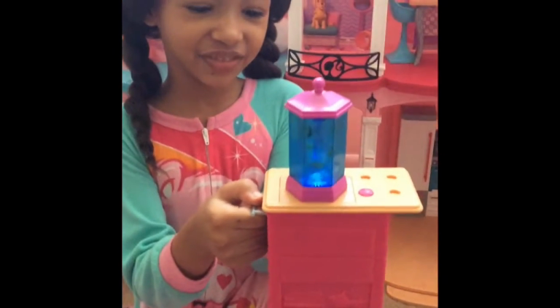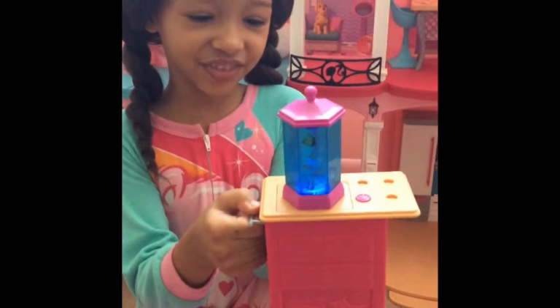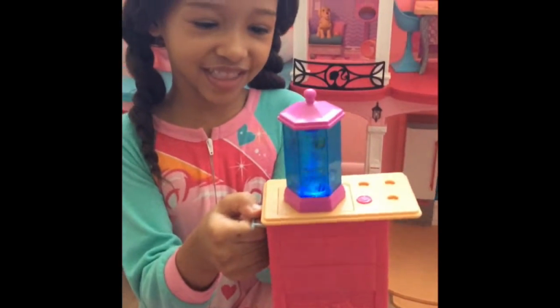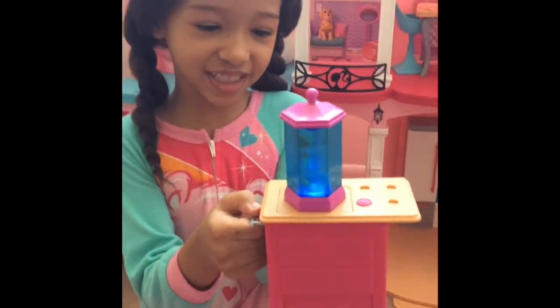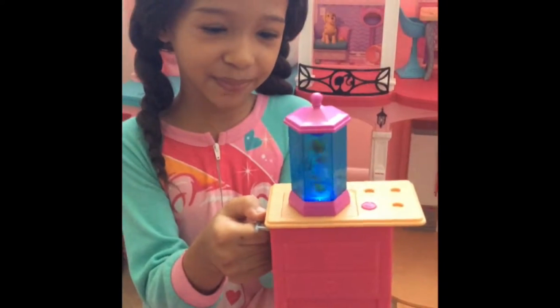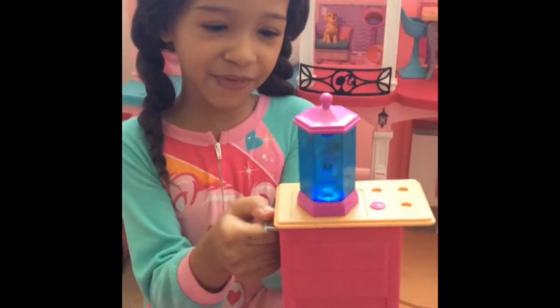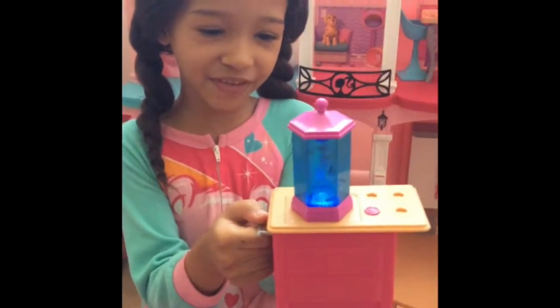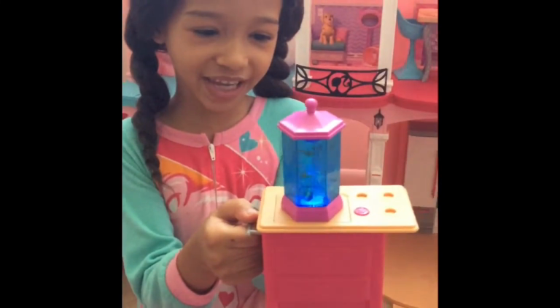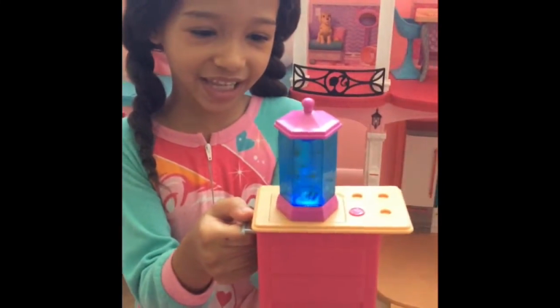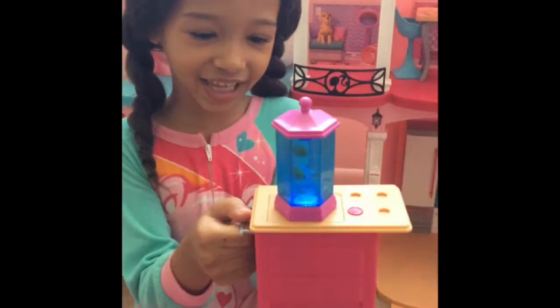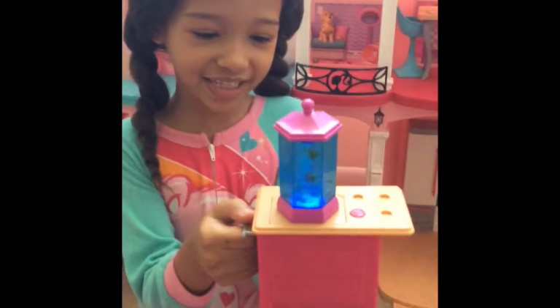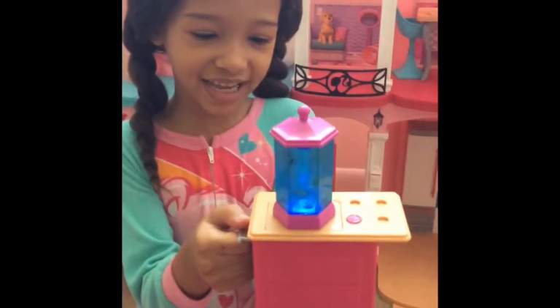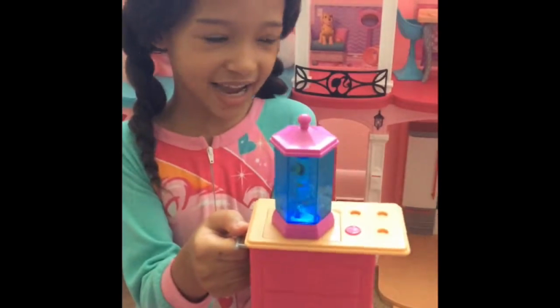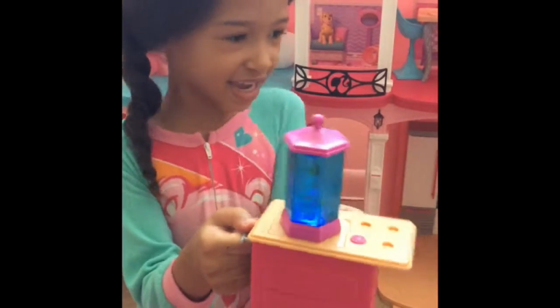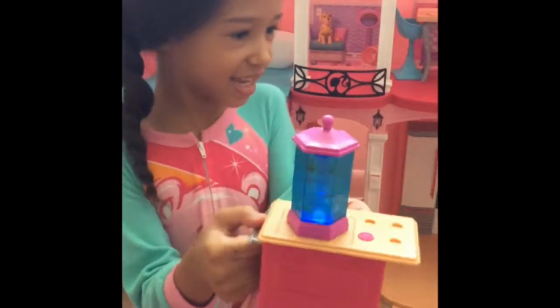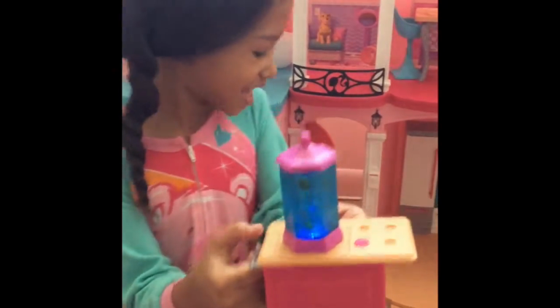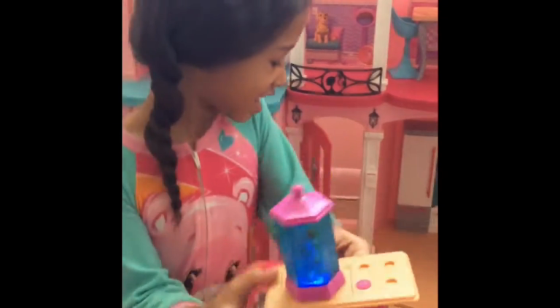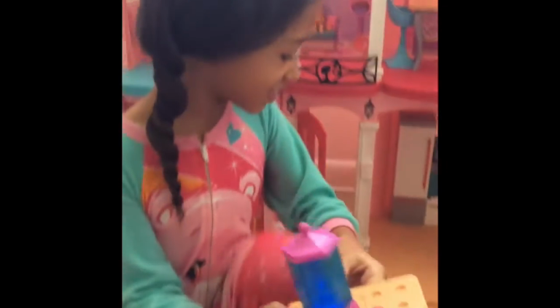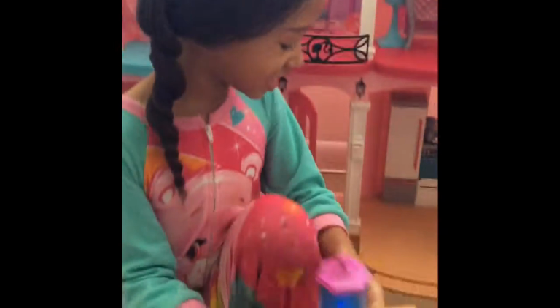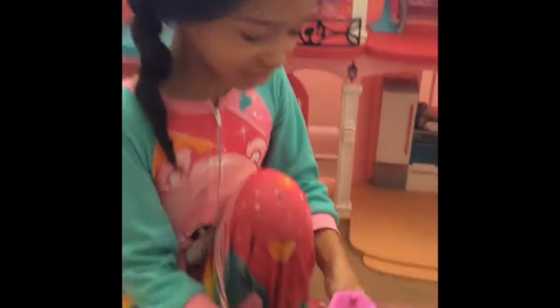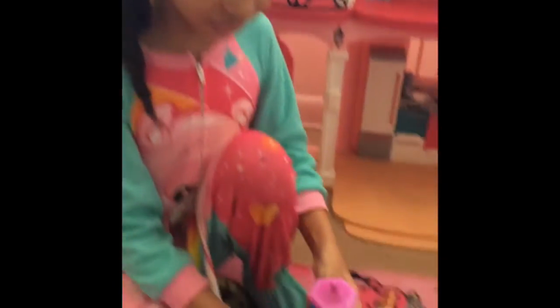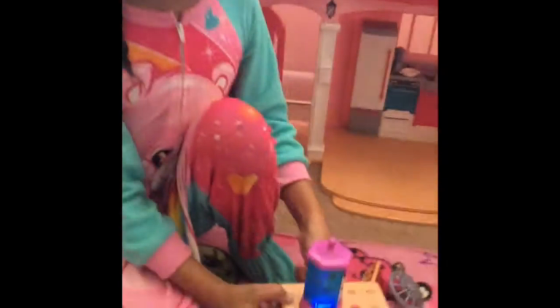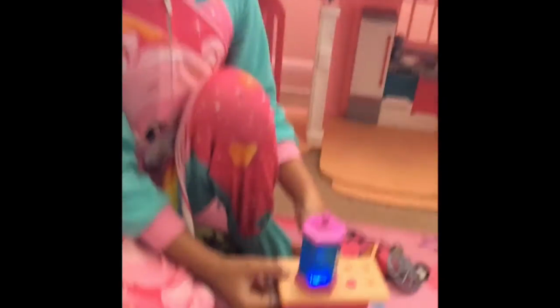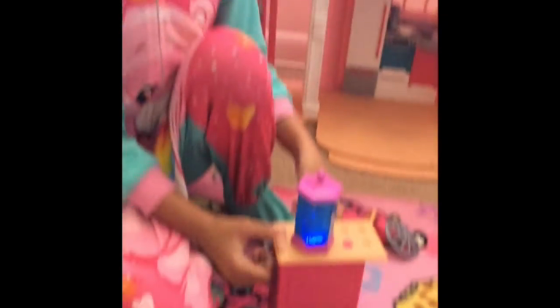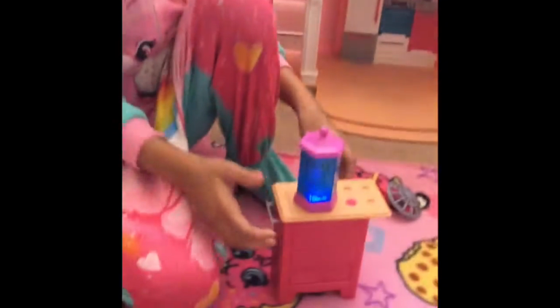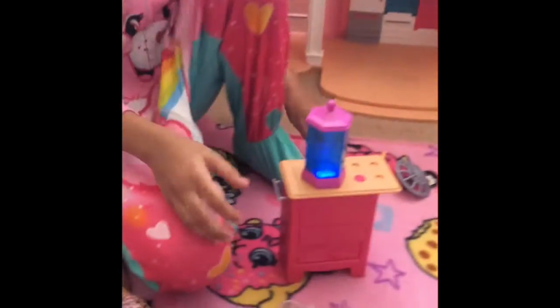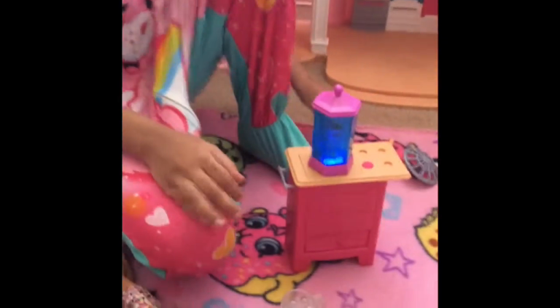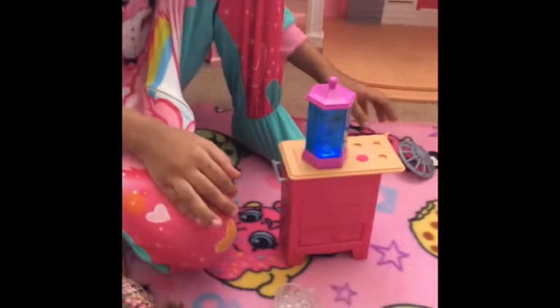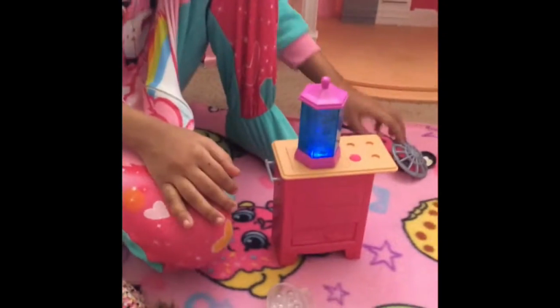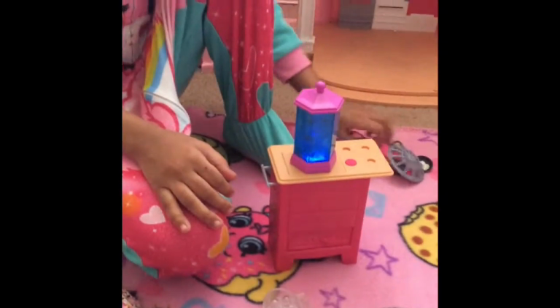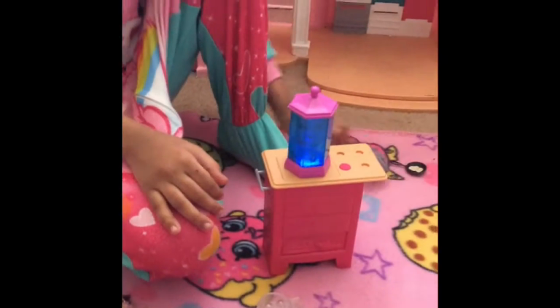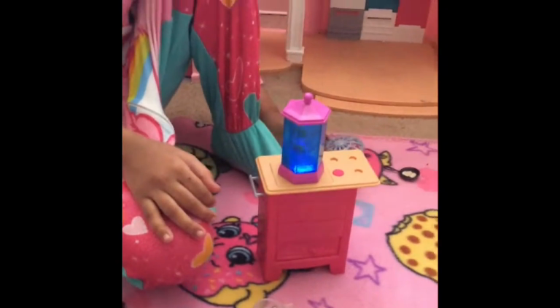Look at this — the fish is moving inside! I want to make sure this is going to end.